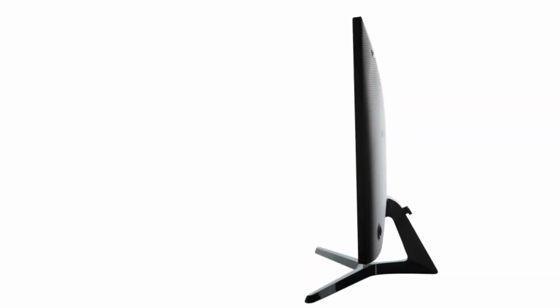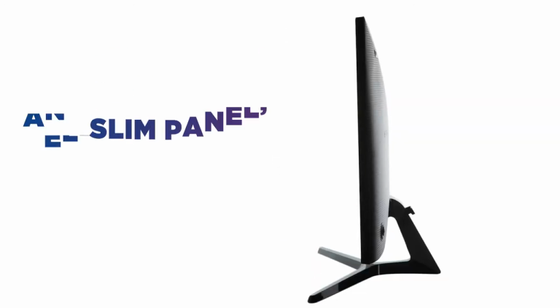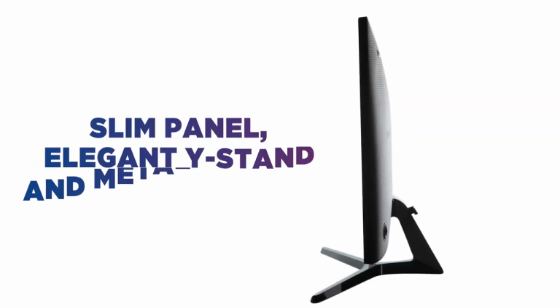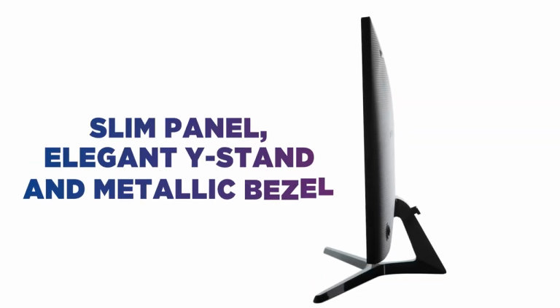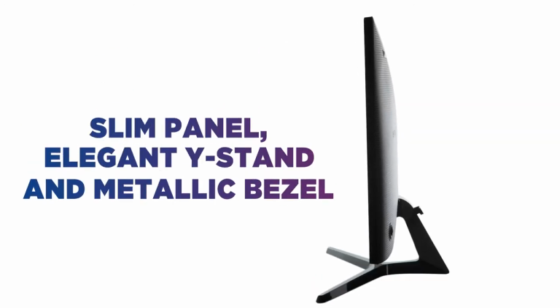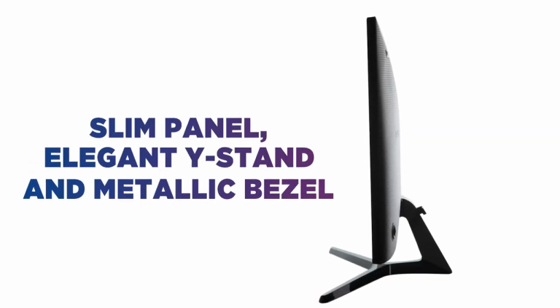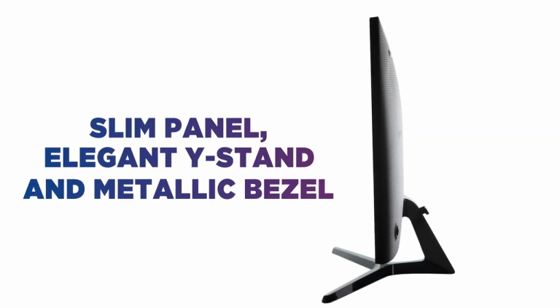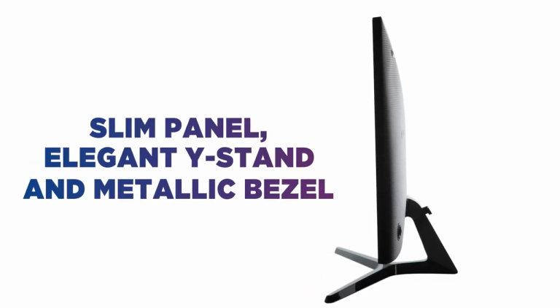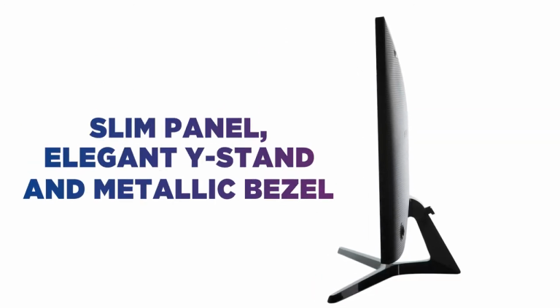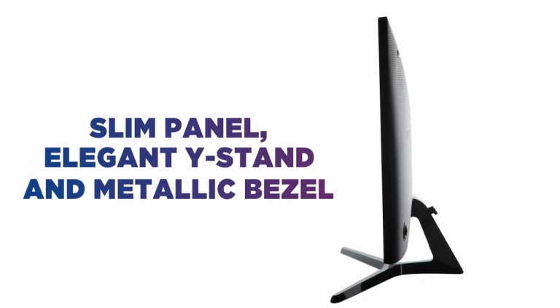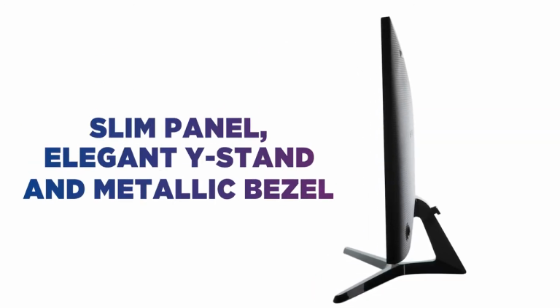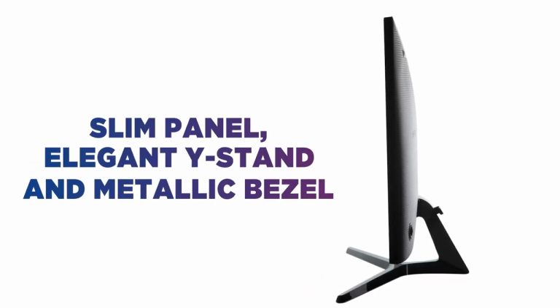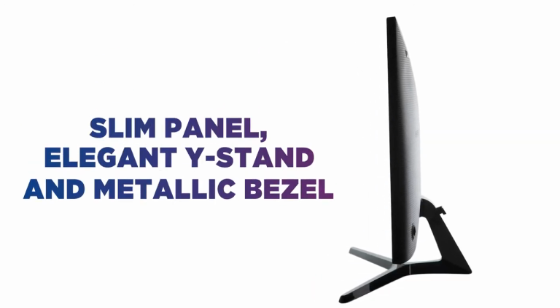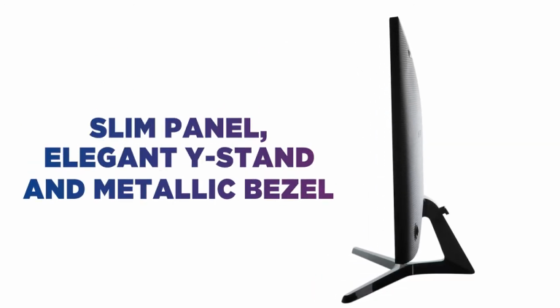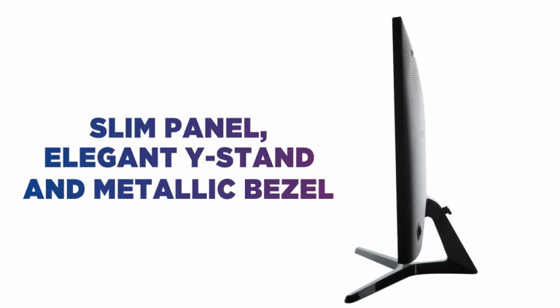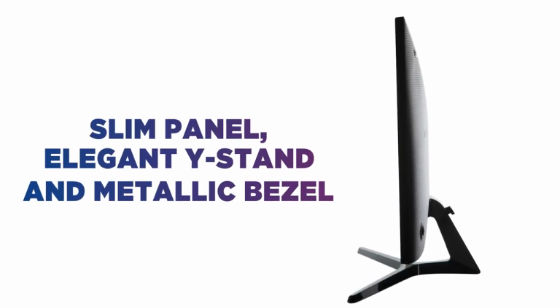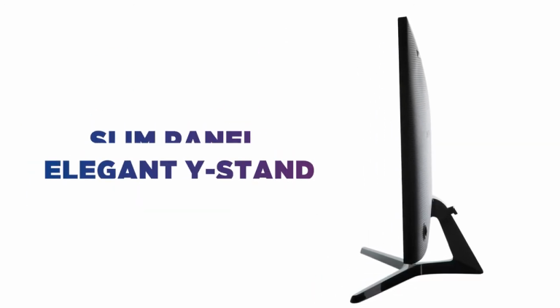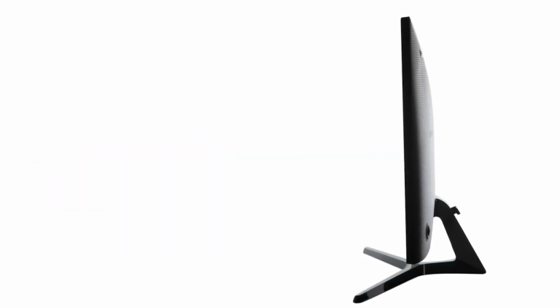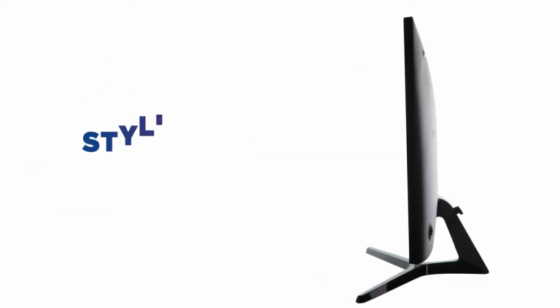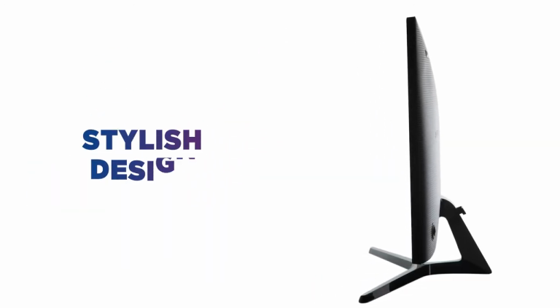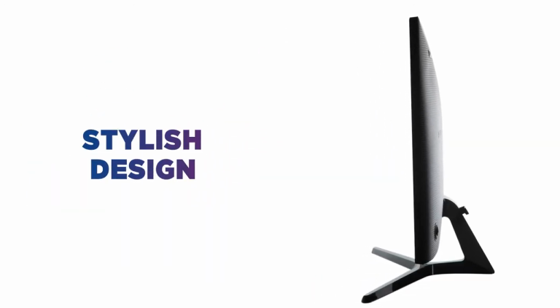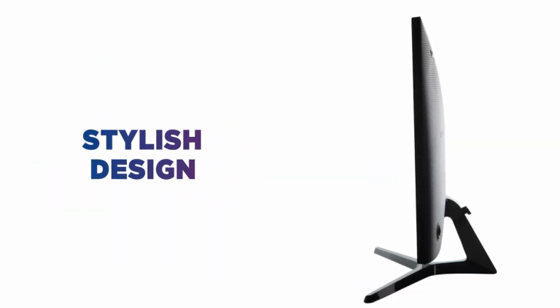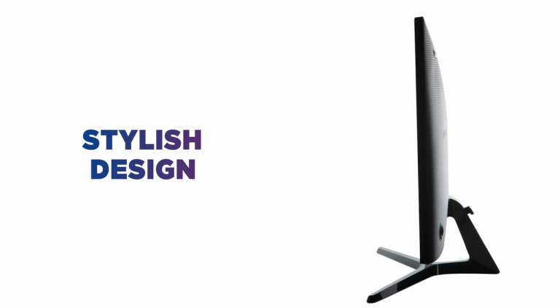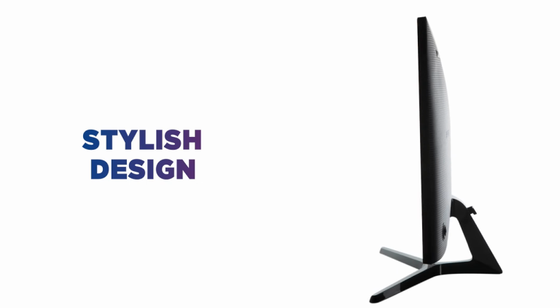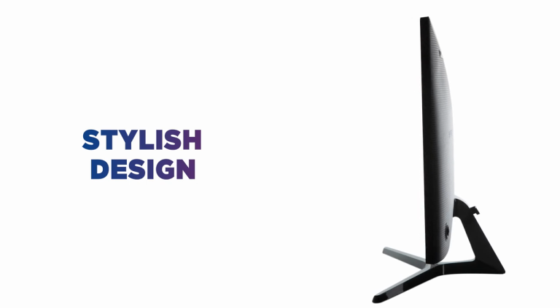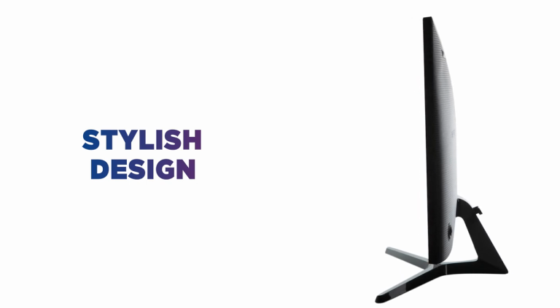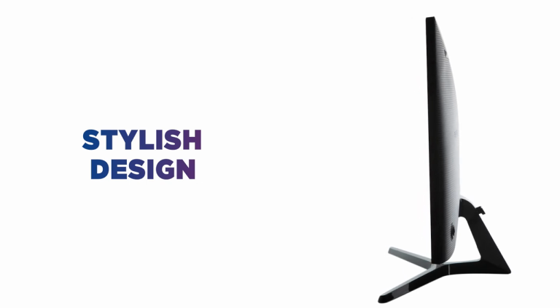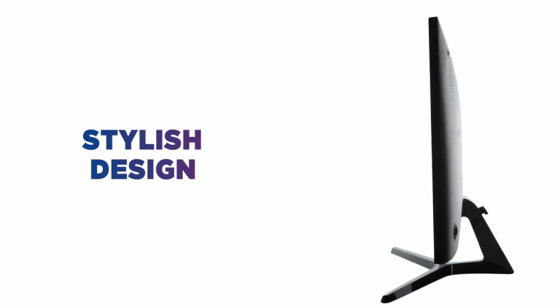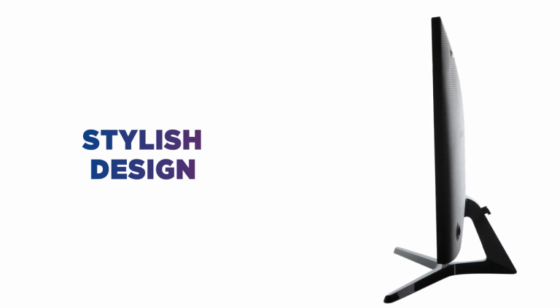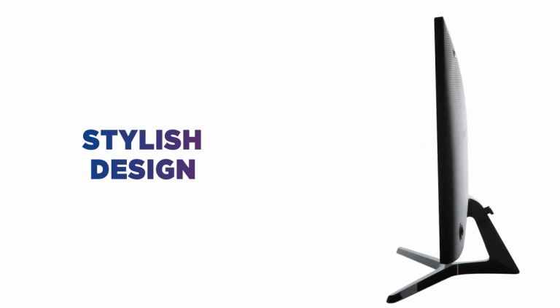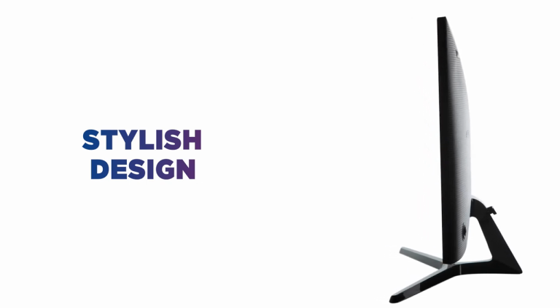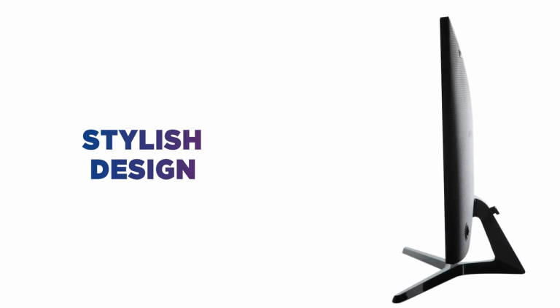With its slim panel, elegant Y-stand and metallic bezel, you get a stylish design to complement any workspace.